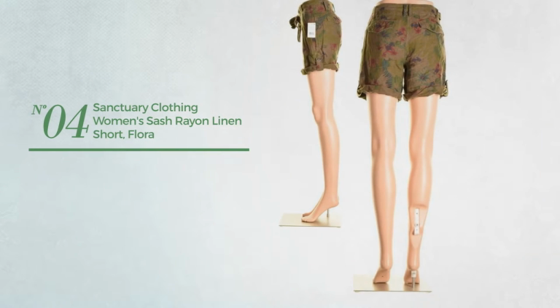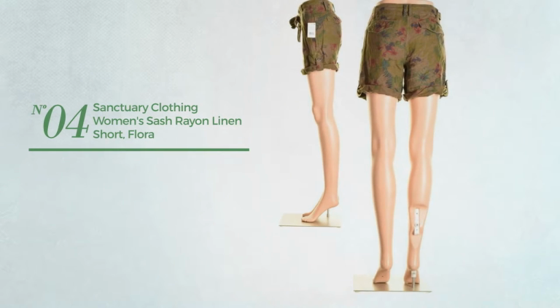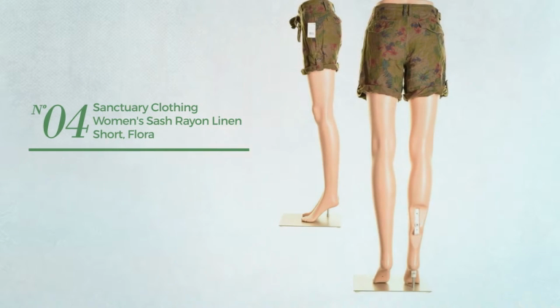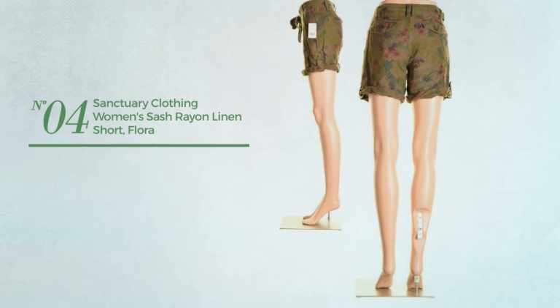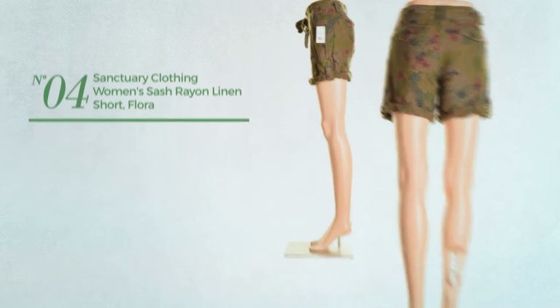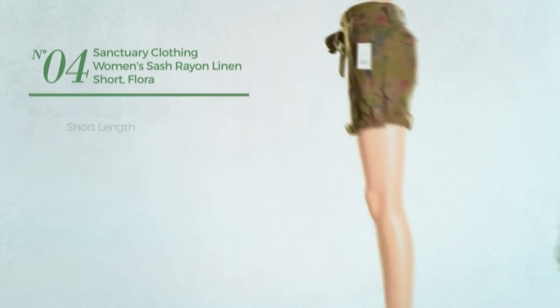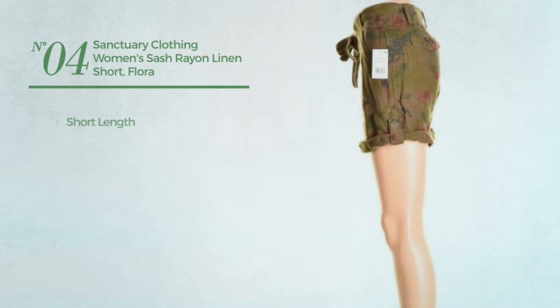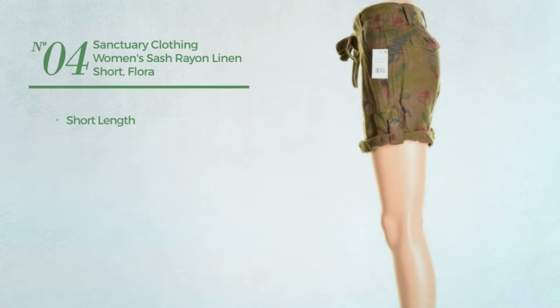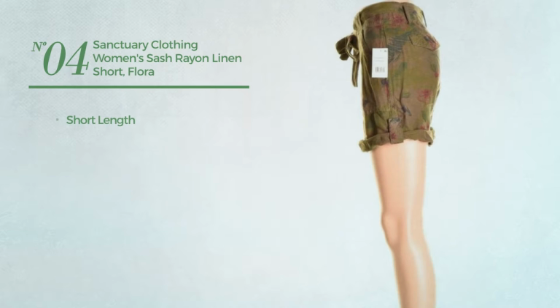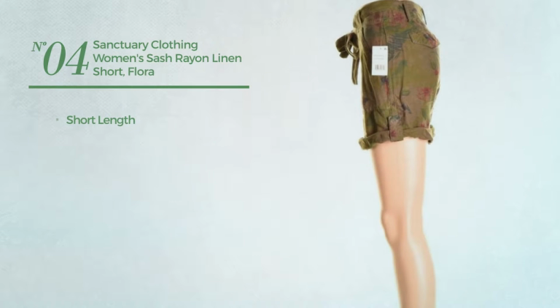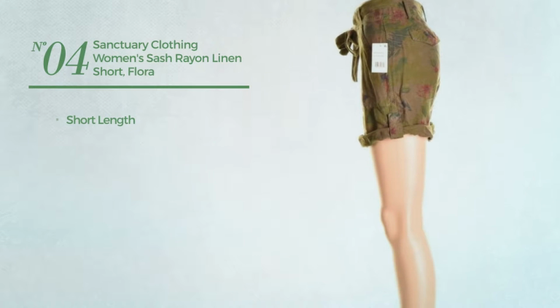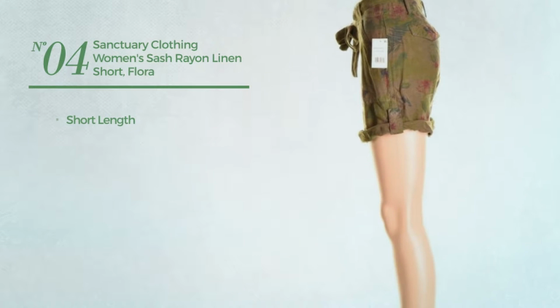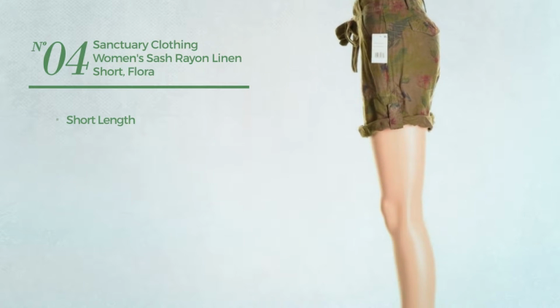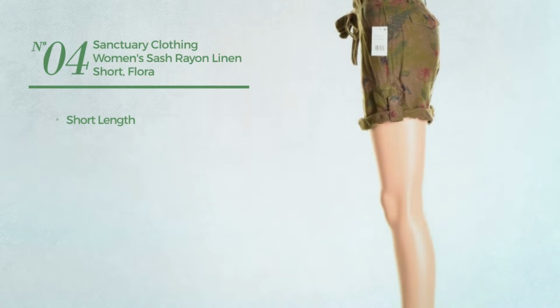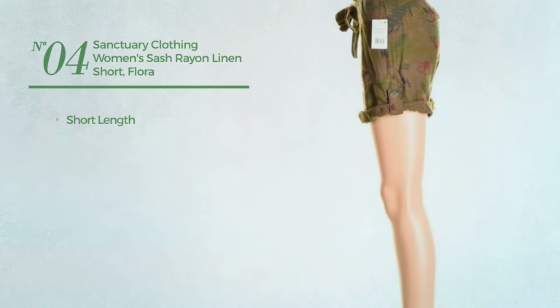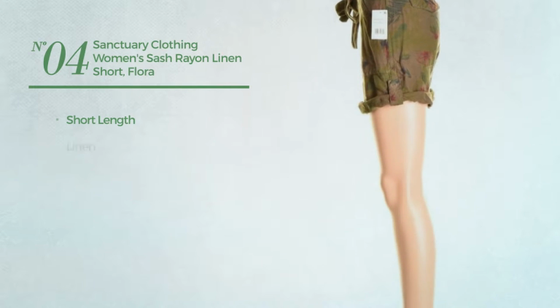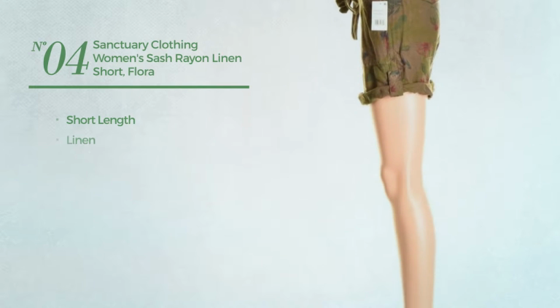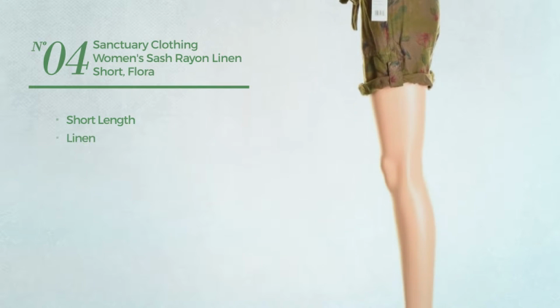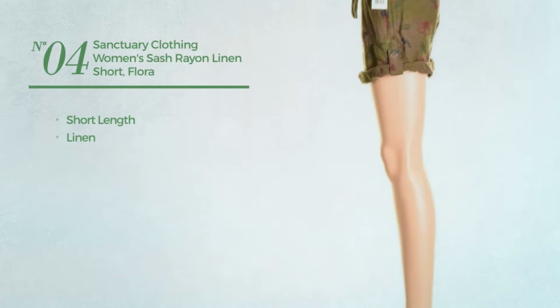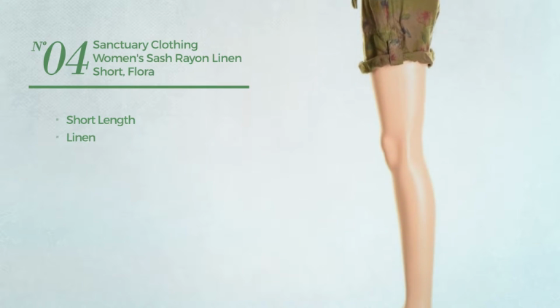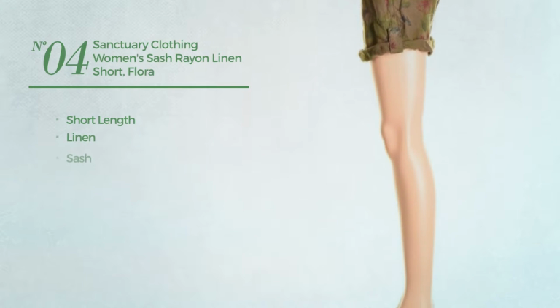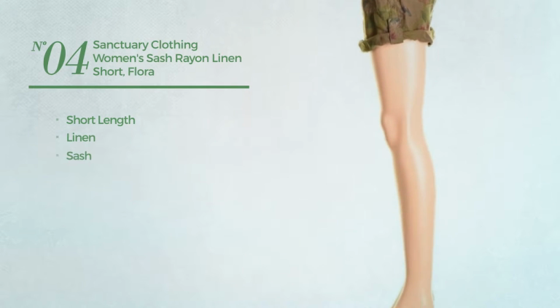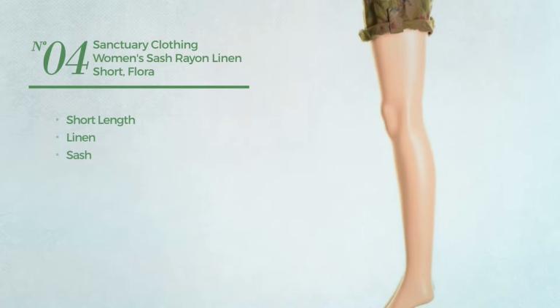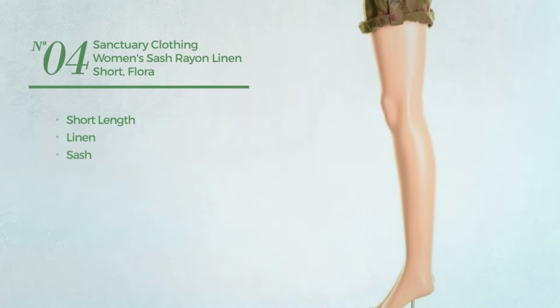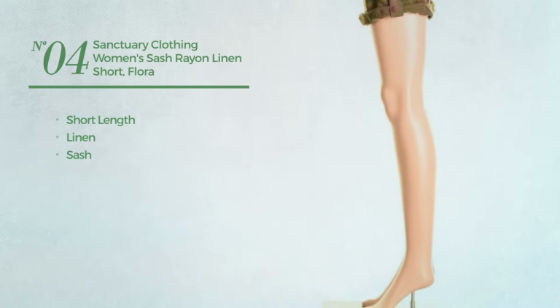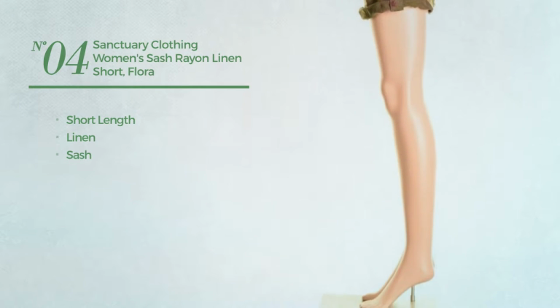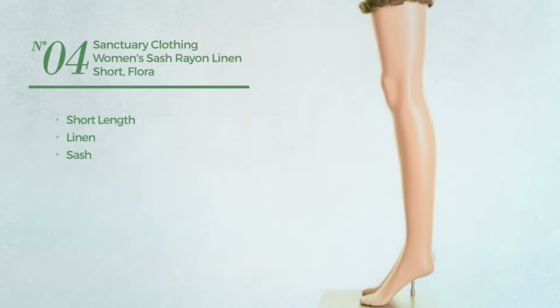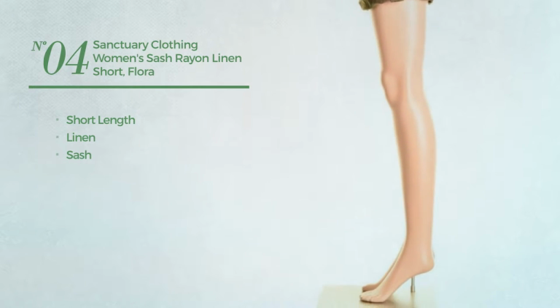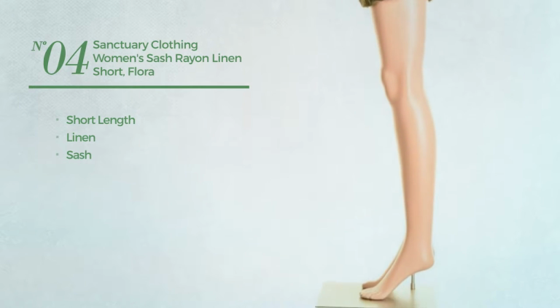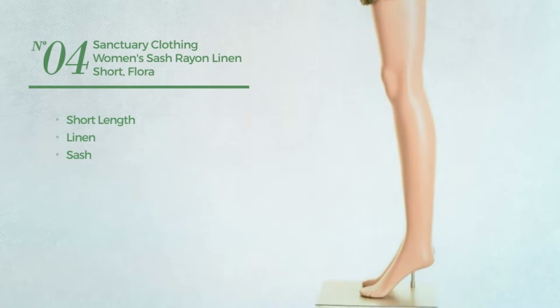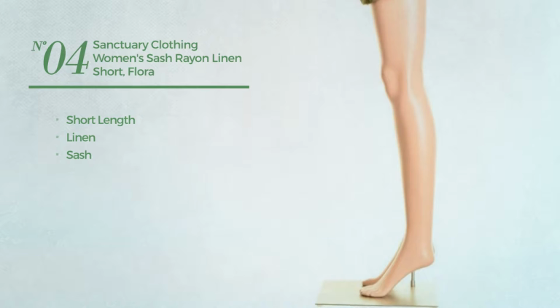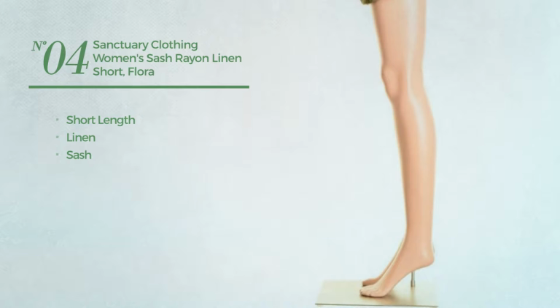Number 4. A short length garment made of linen, with a sash. Available just in this color.